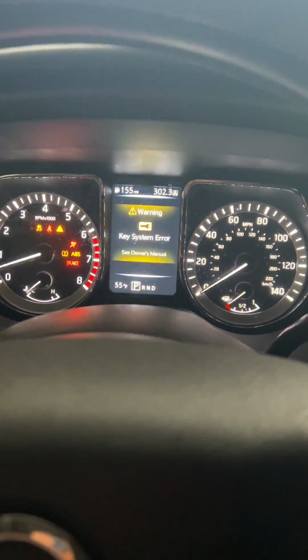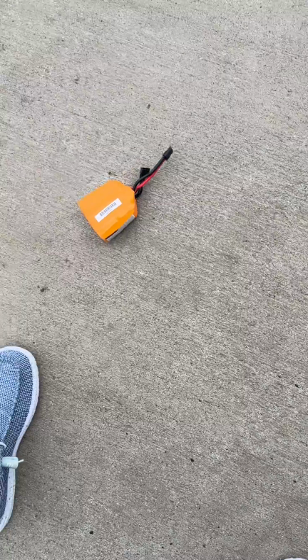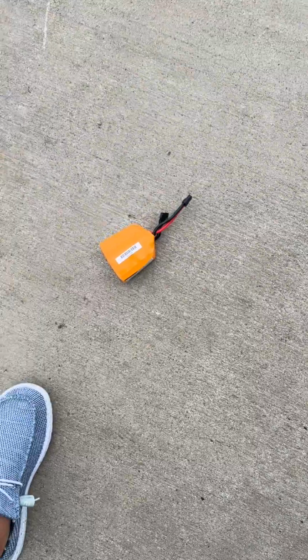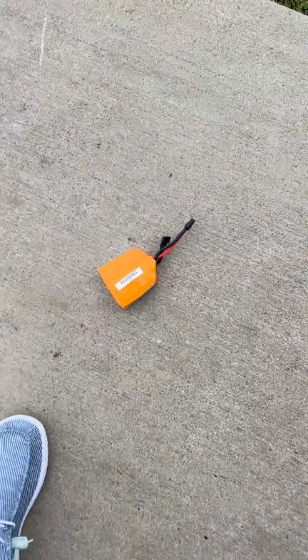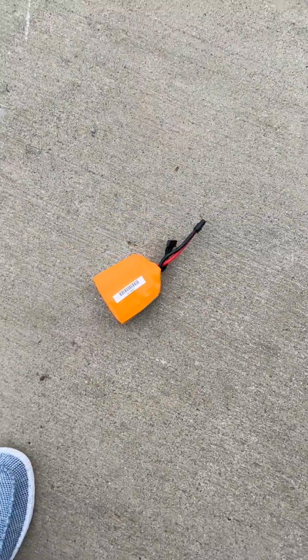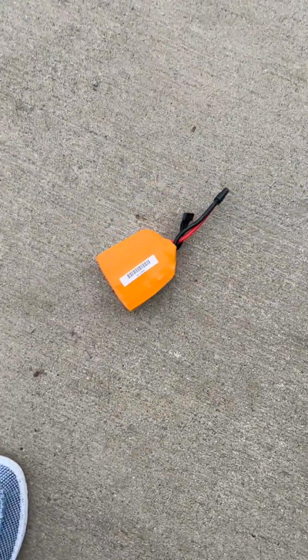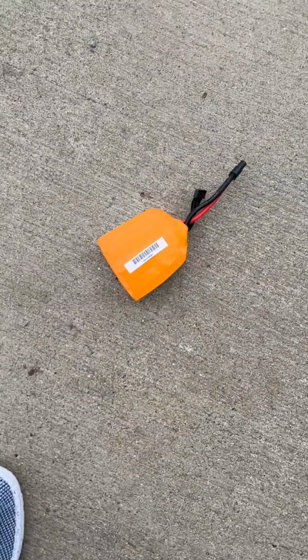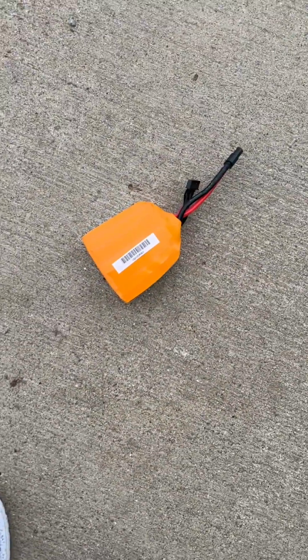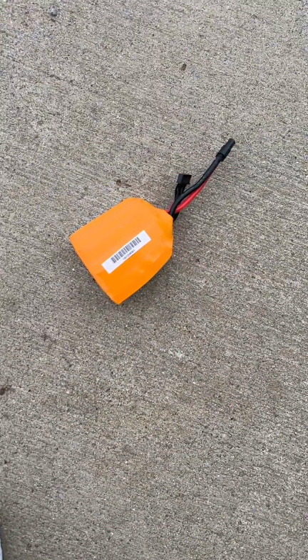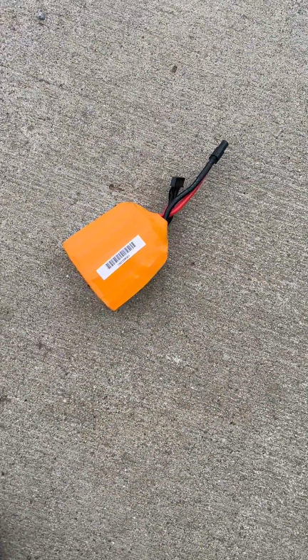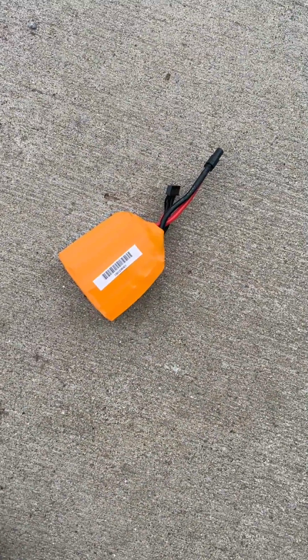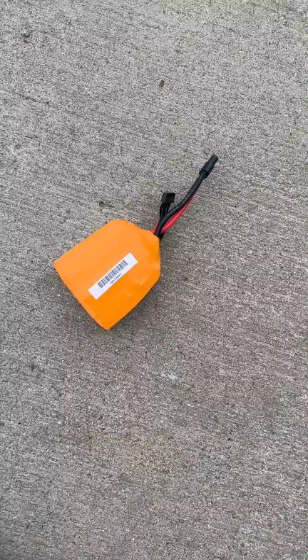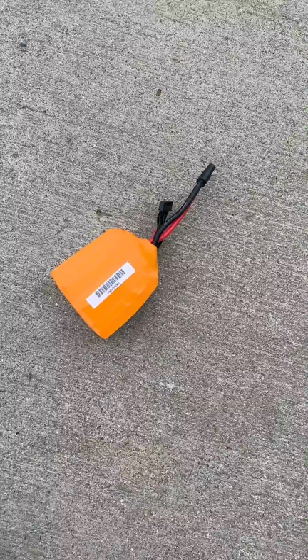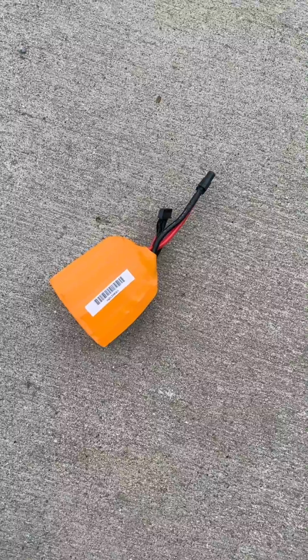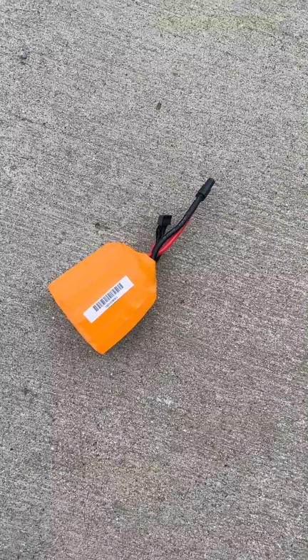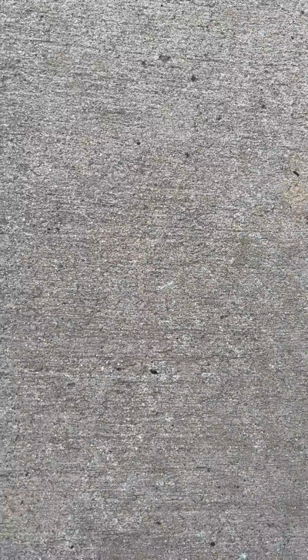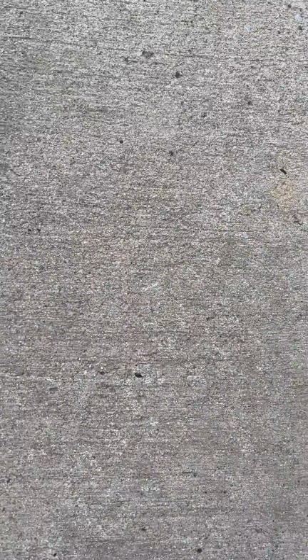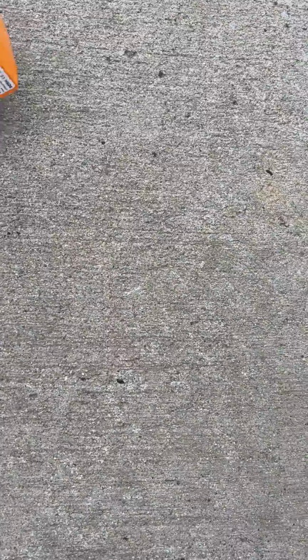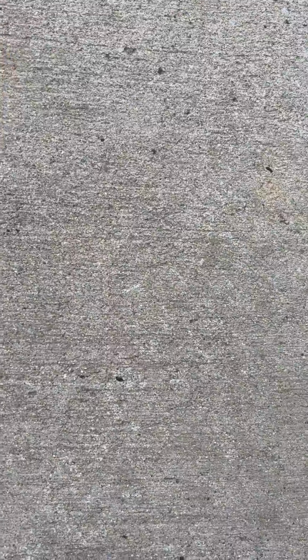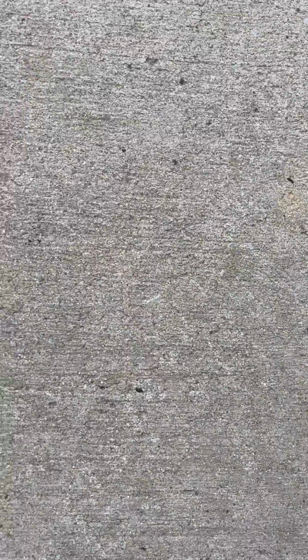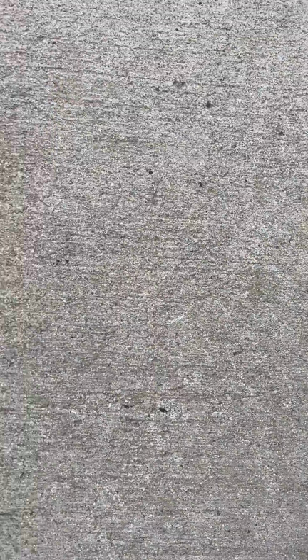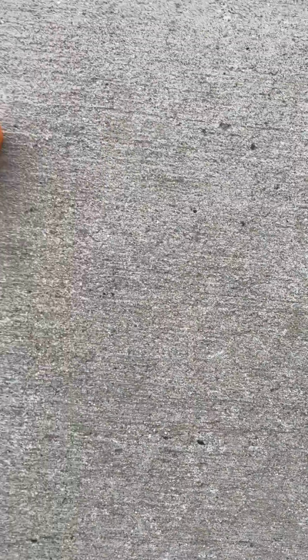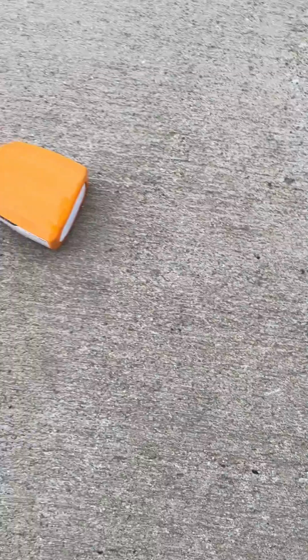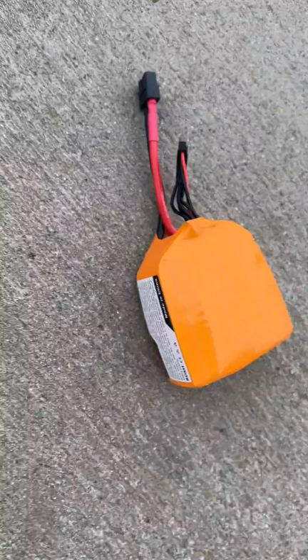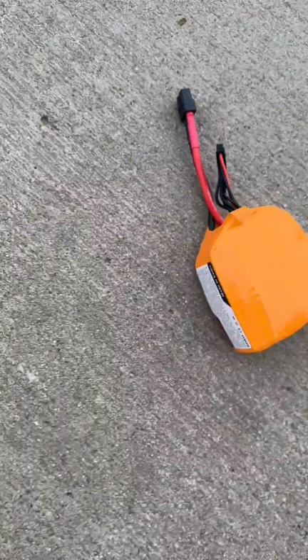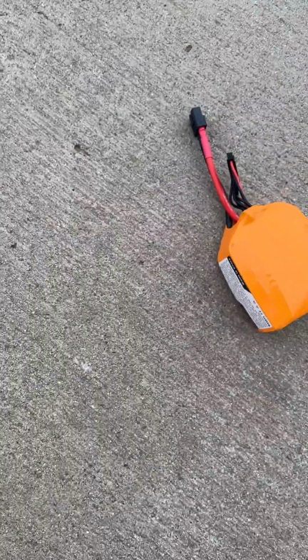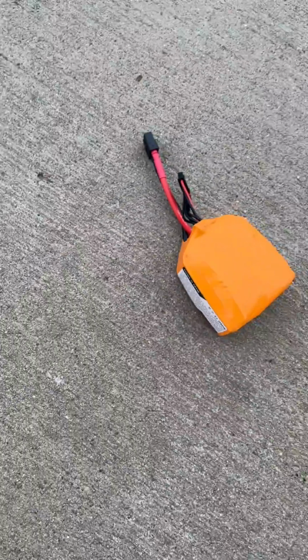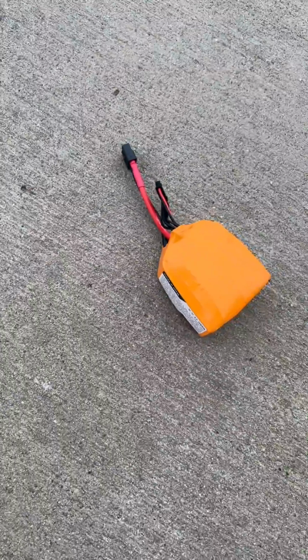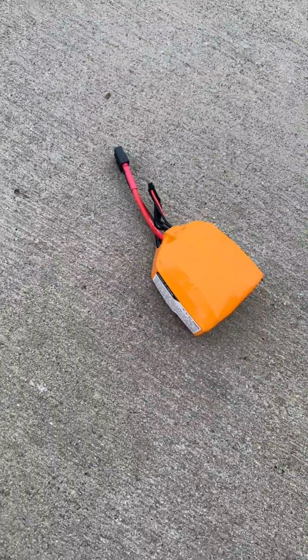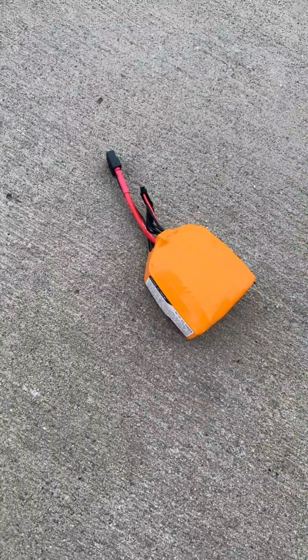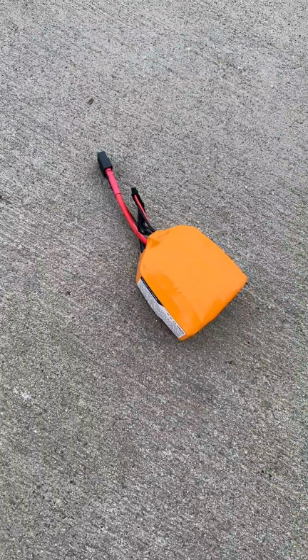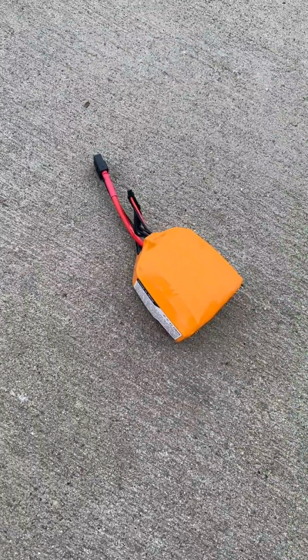That battery is extremely hot, so it definitely puffed the battery. I don't know if I'd recommend that, guys.